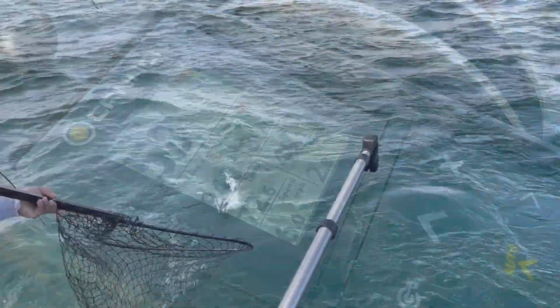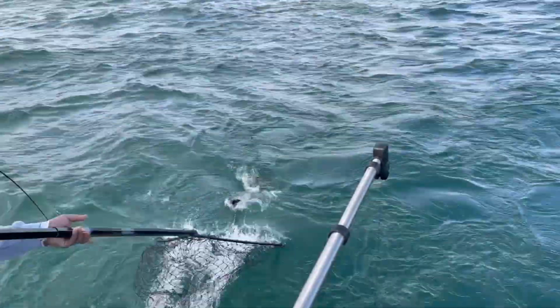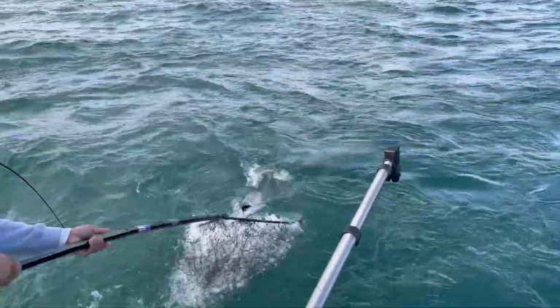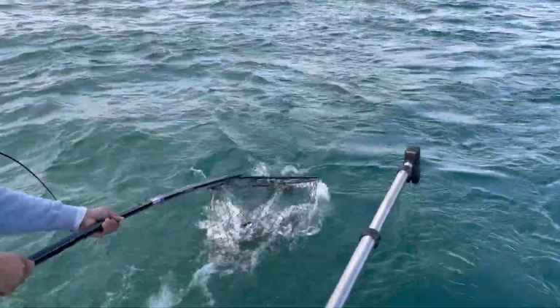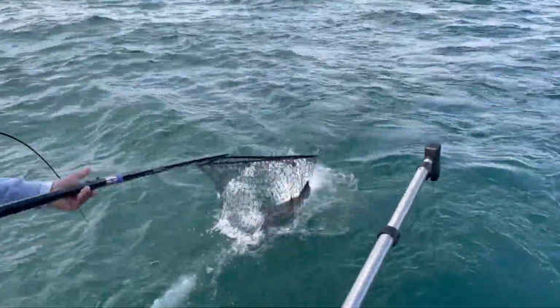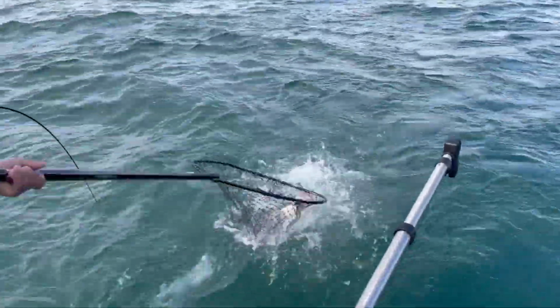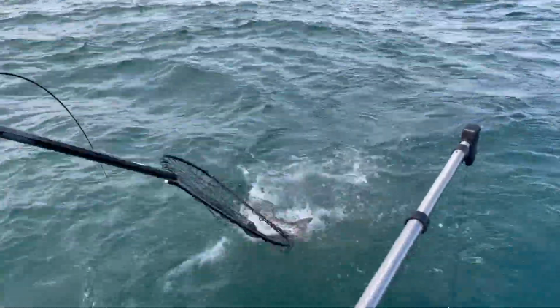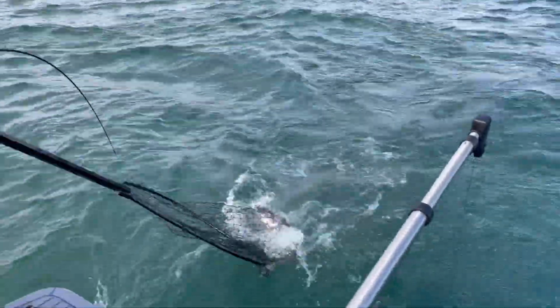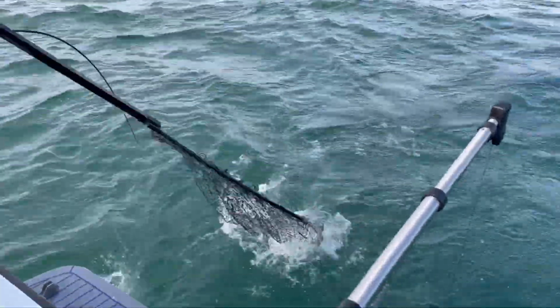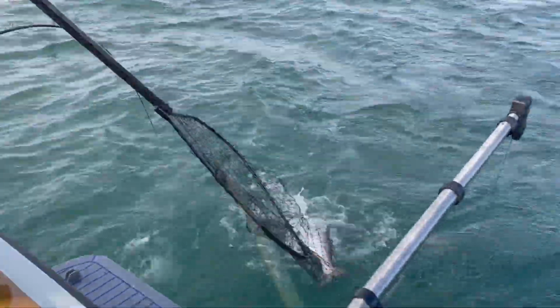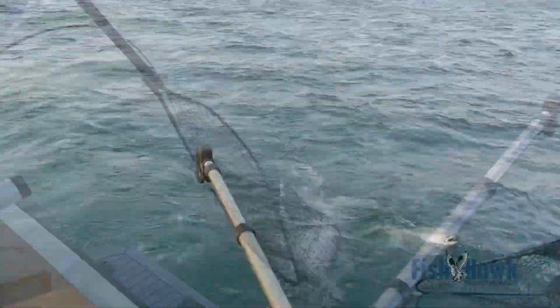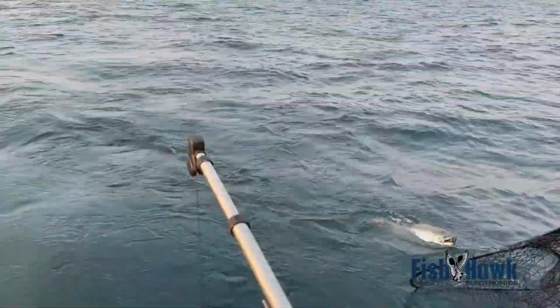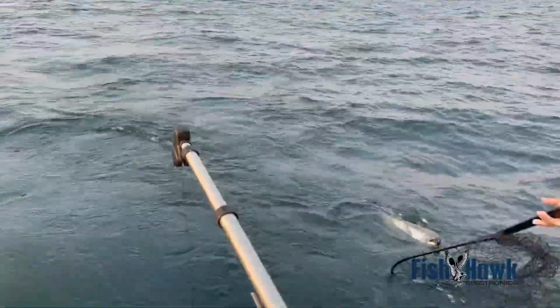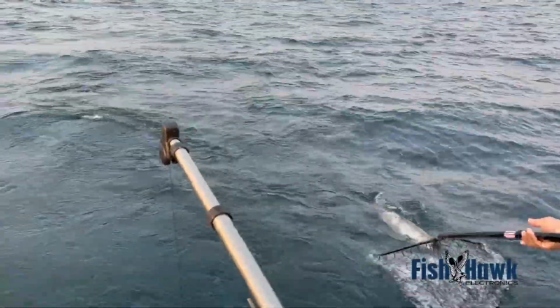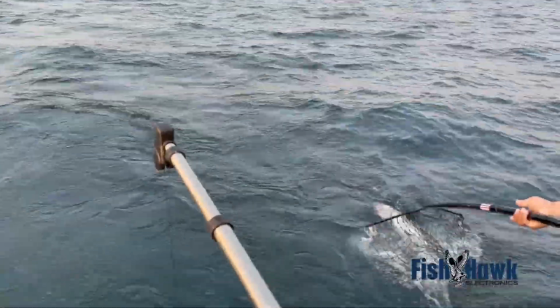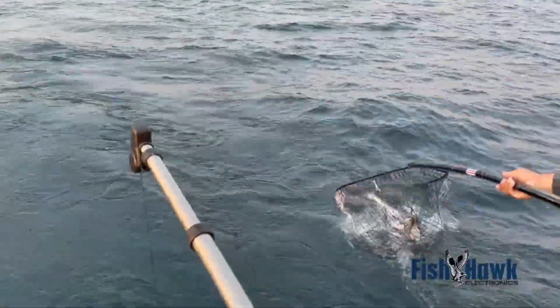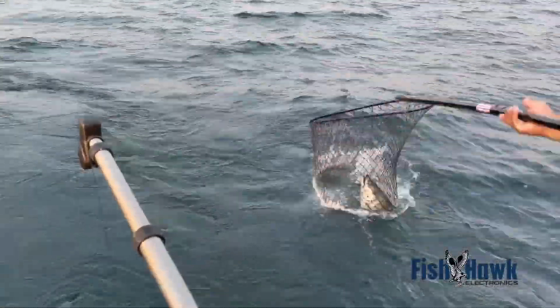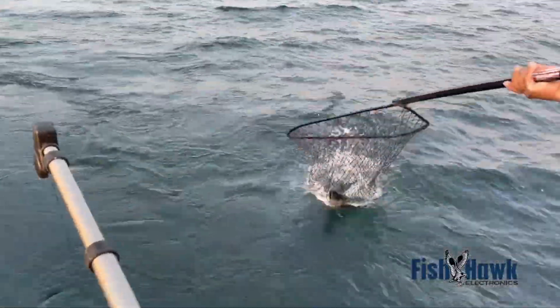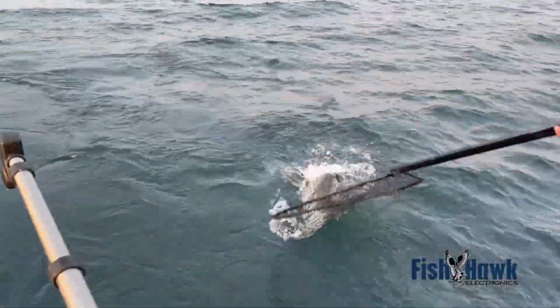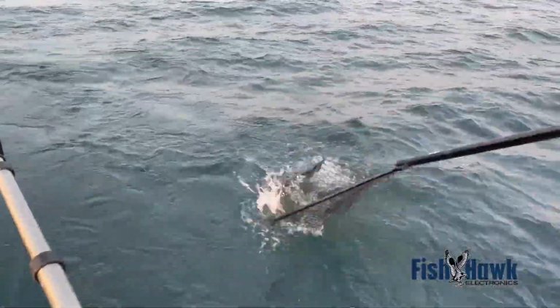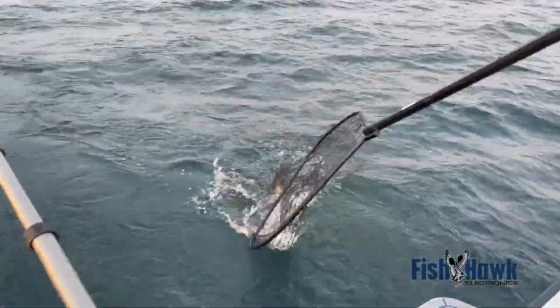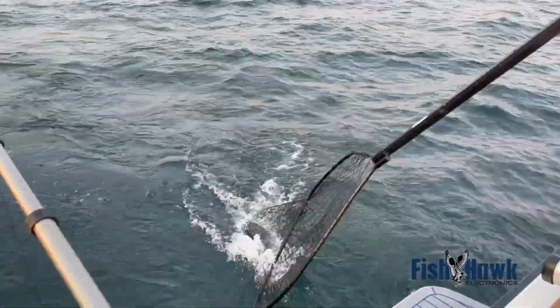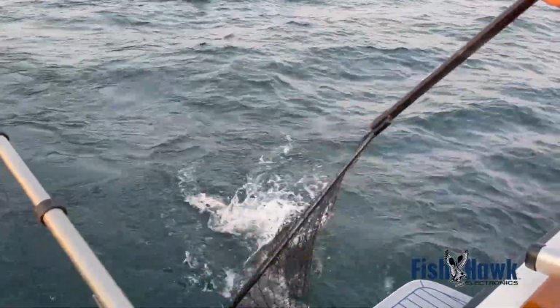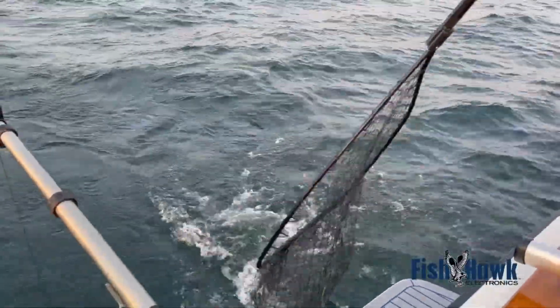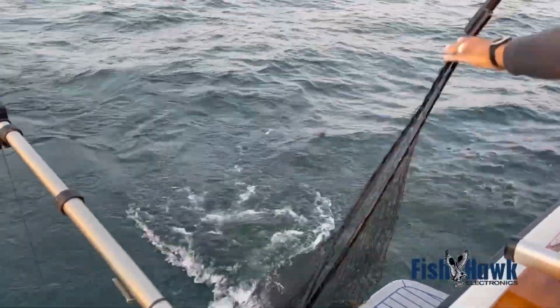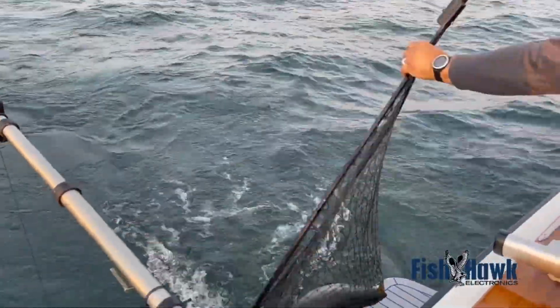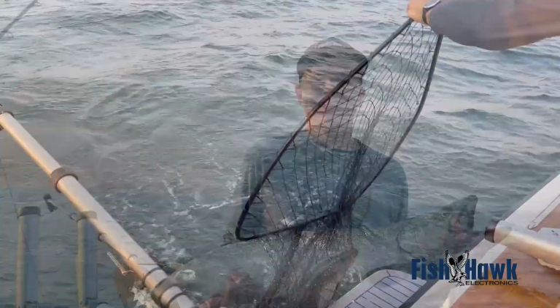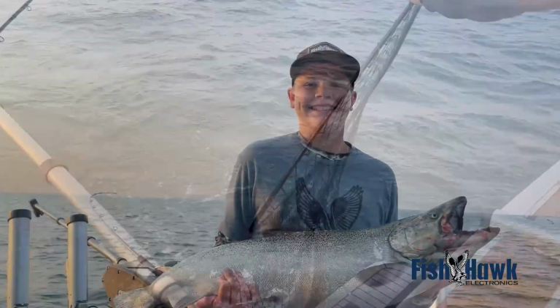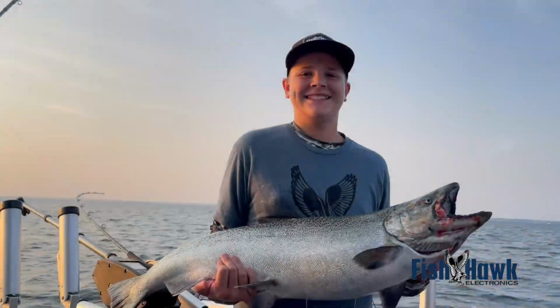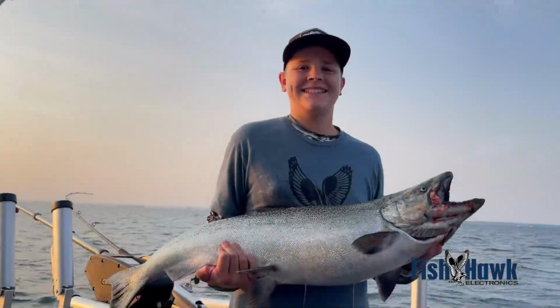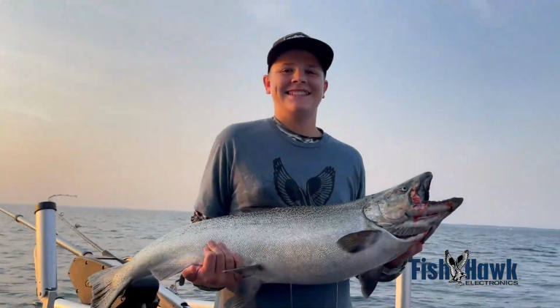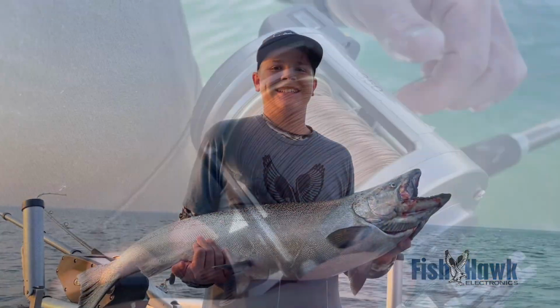You'll troll more efficiently, put more fish in the cooler. The double wide transducer continues to move Fishhawk technology forward.